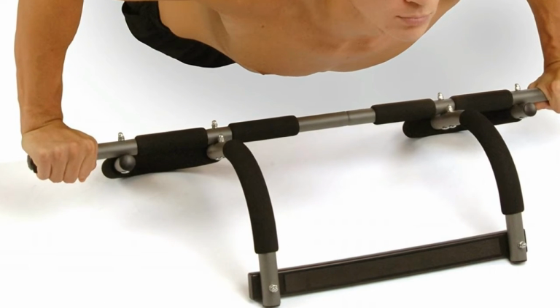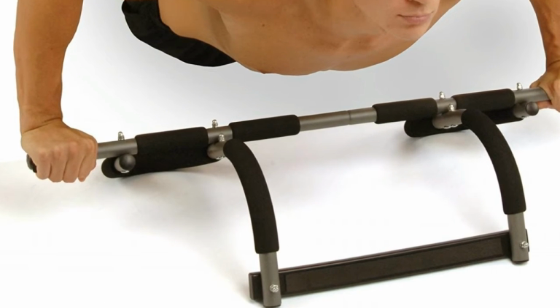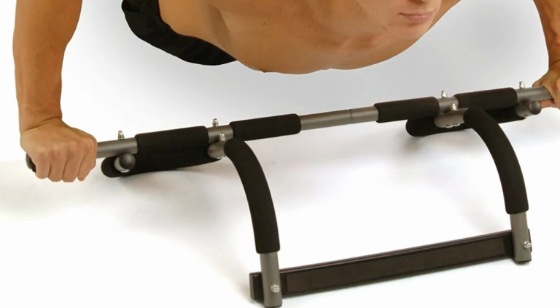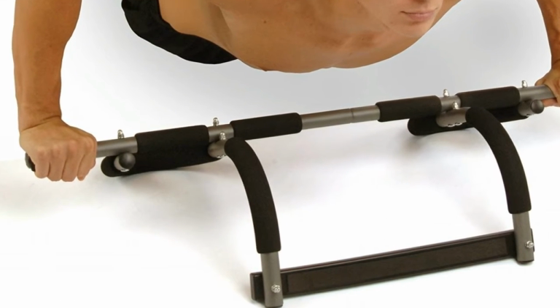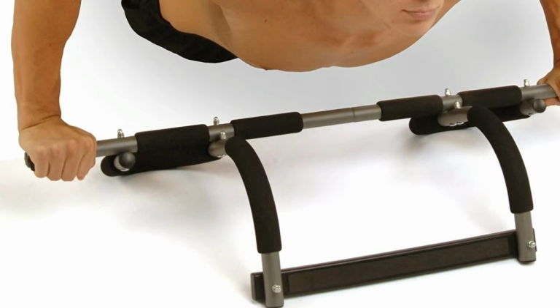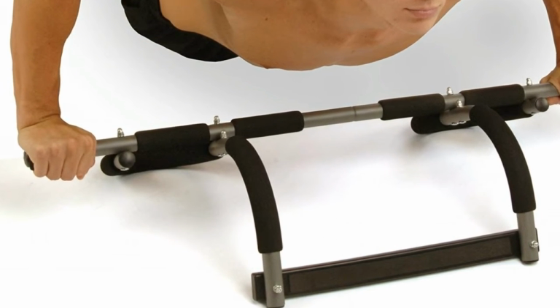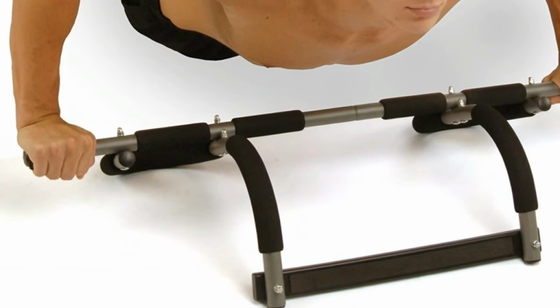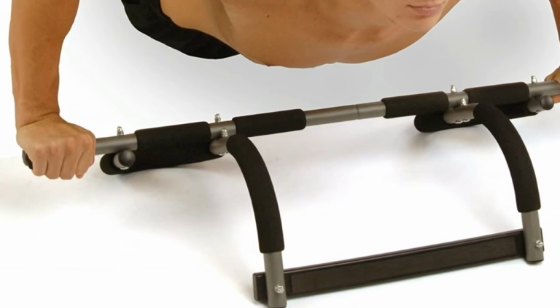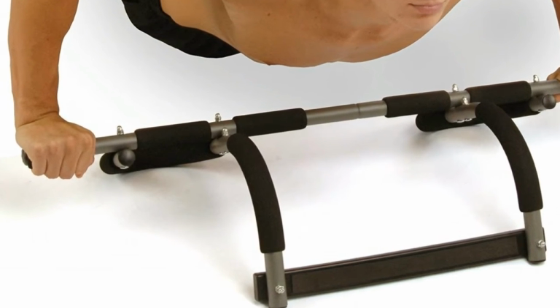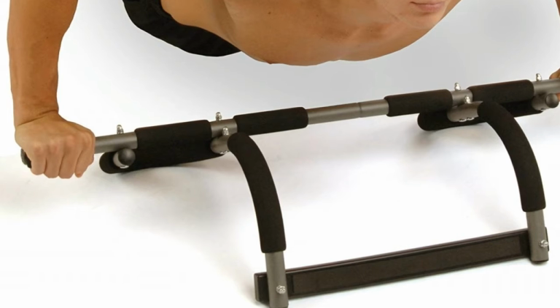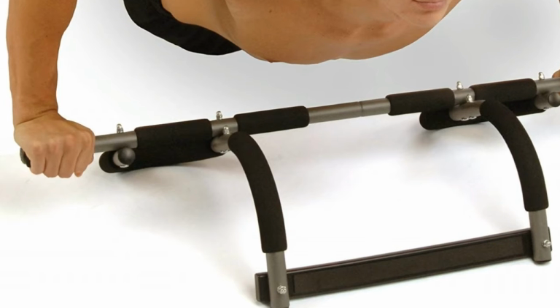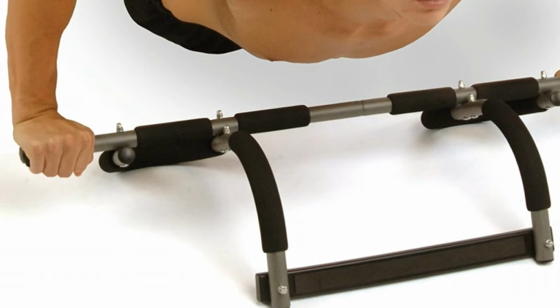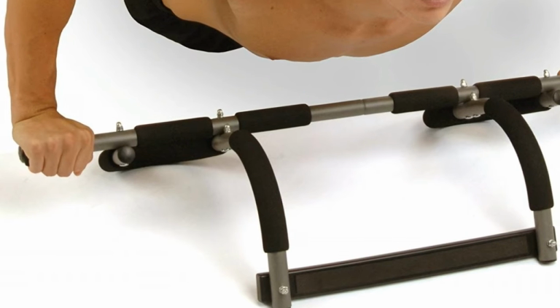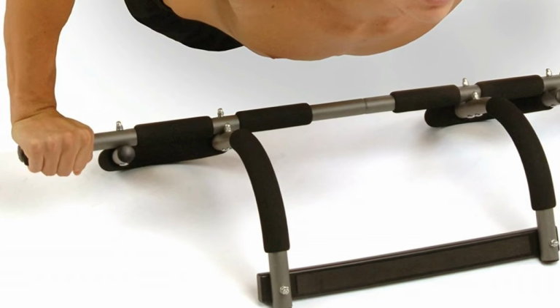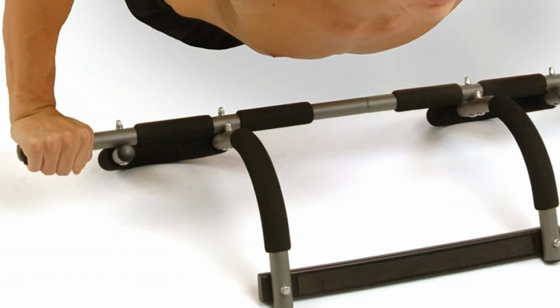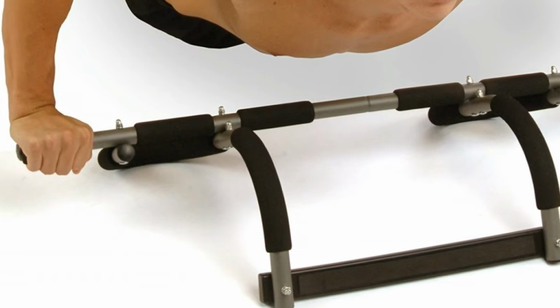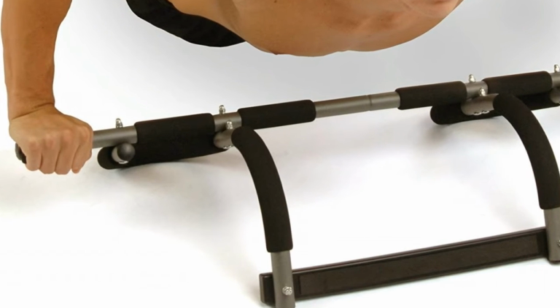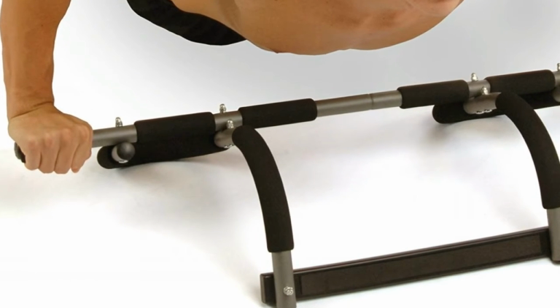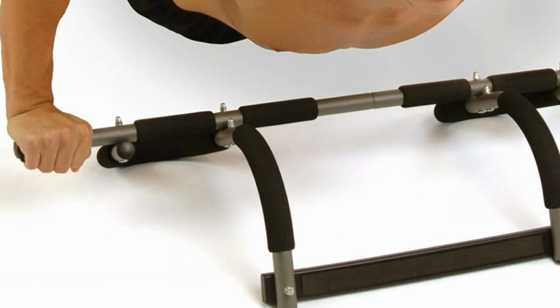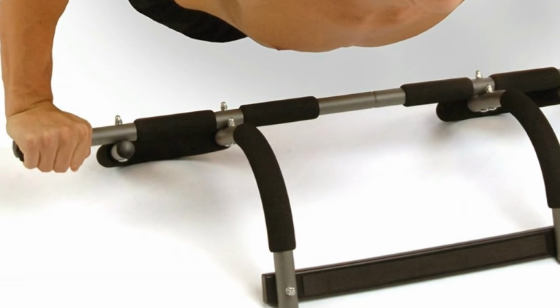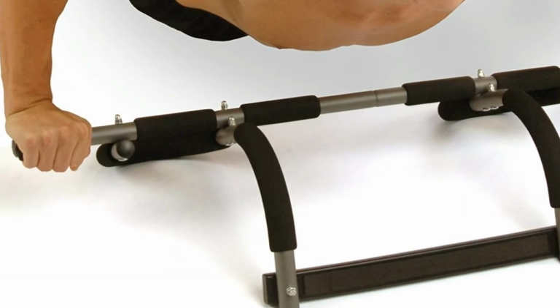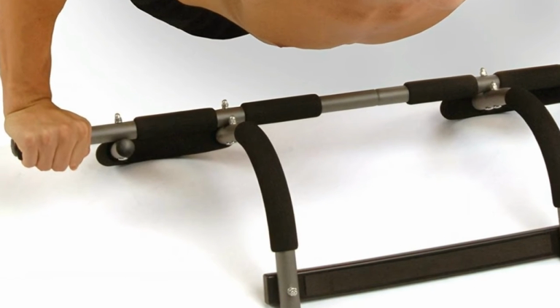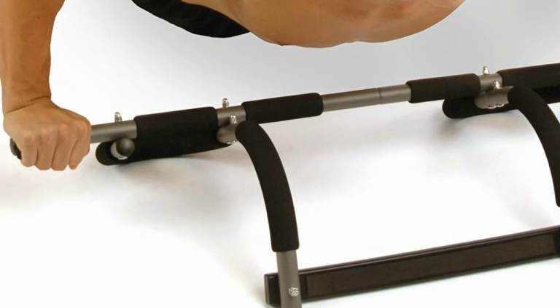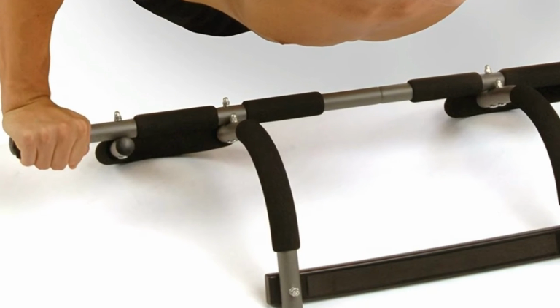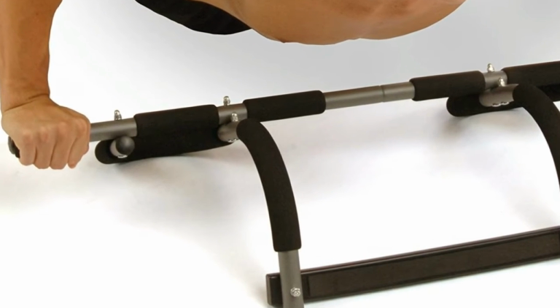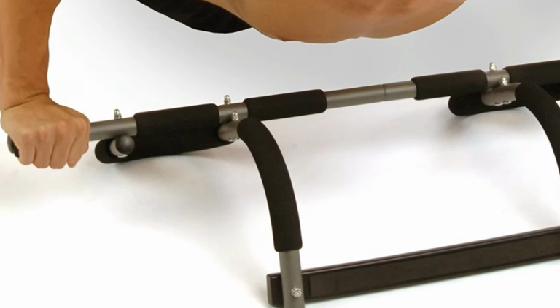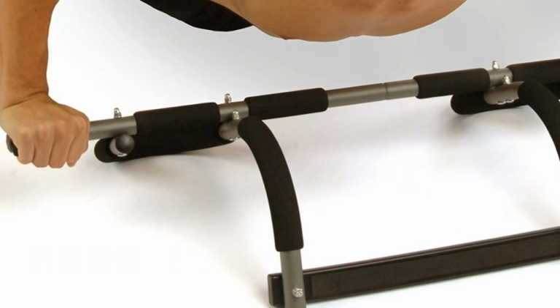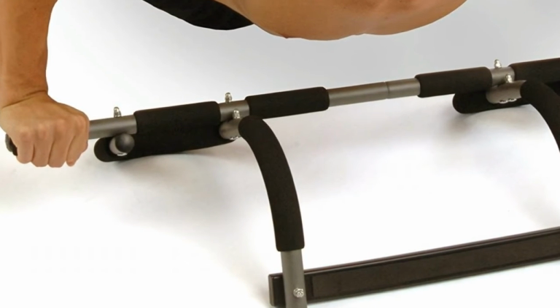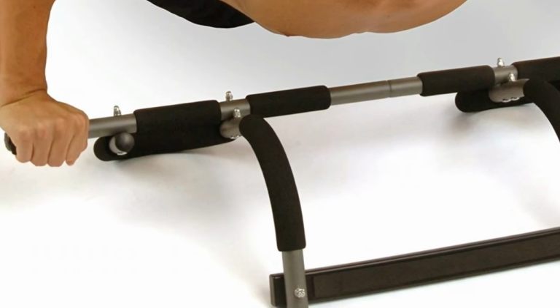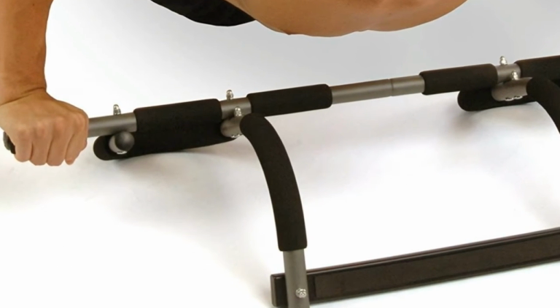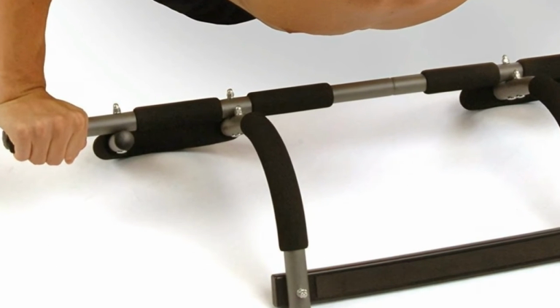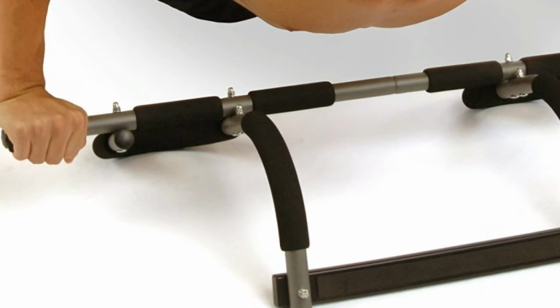Fits standard doorways. Excellent for pull-ups, triceps dips, push-ups, and sit-ups.